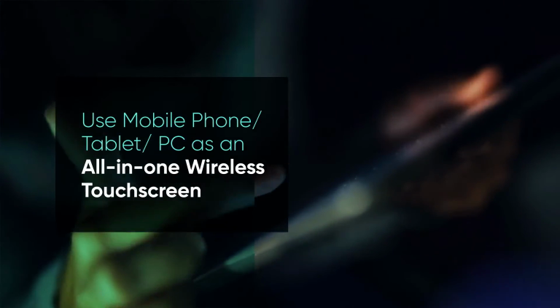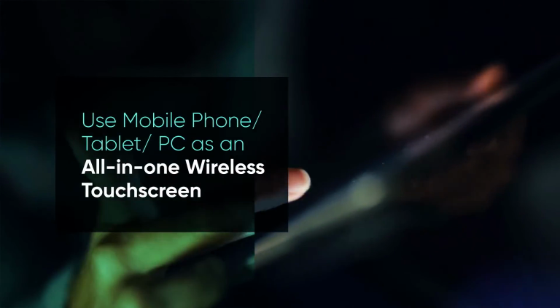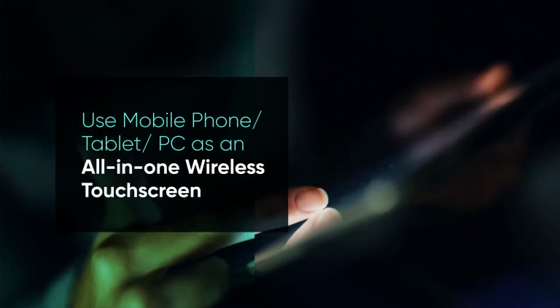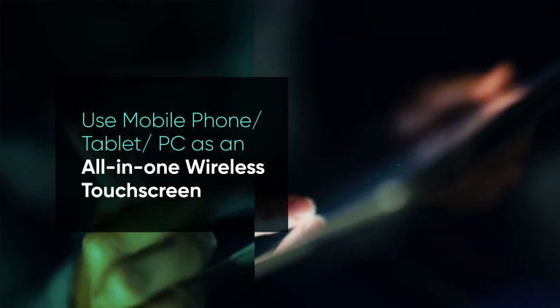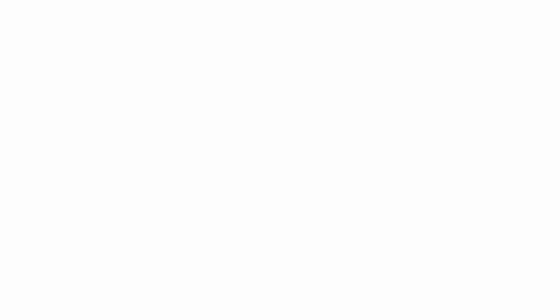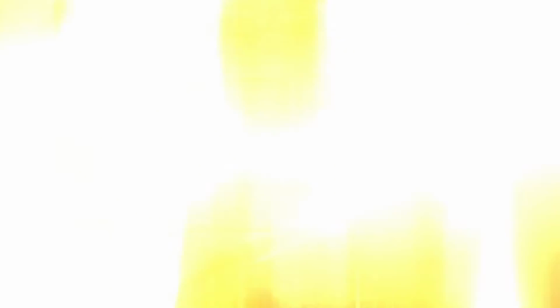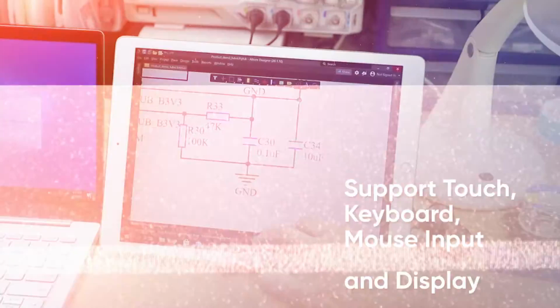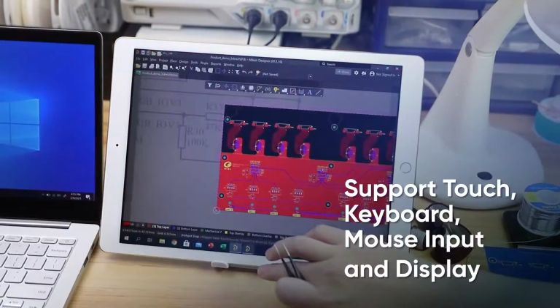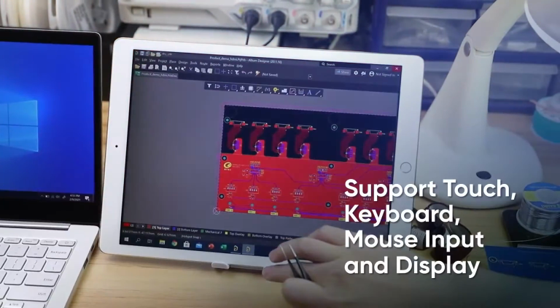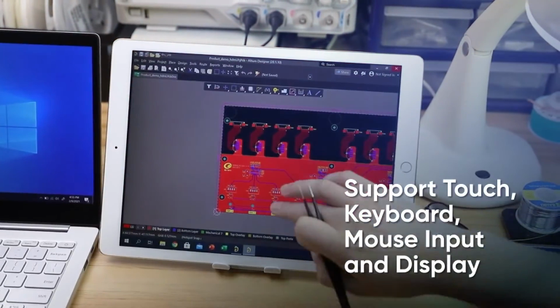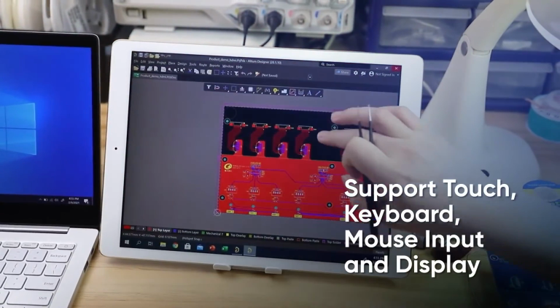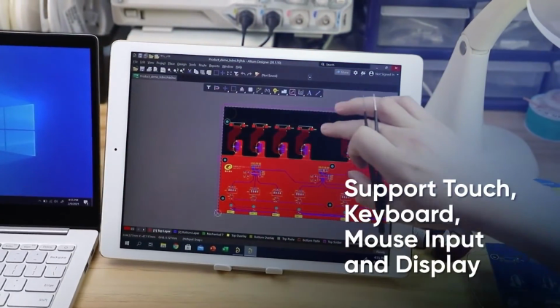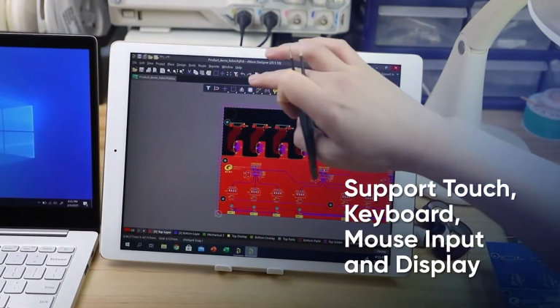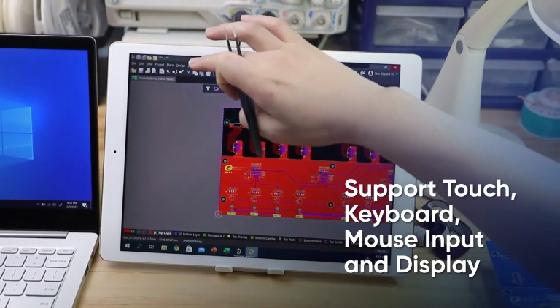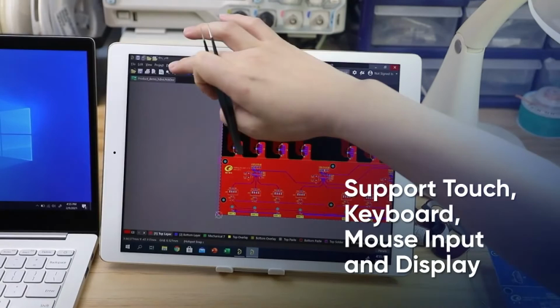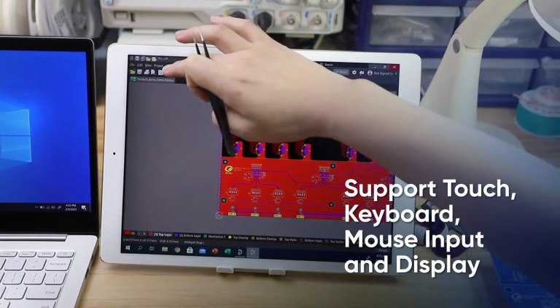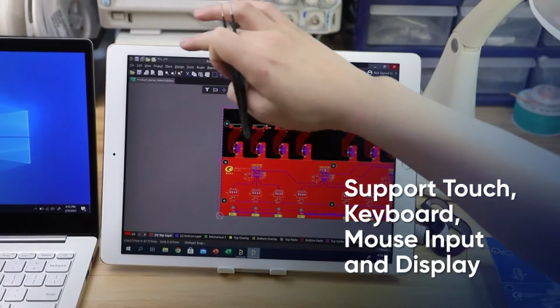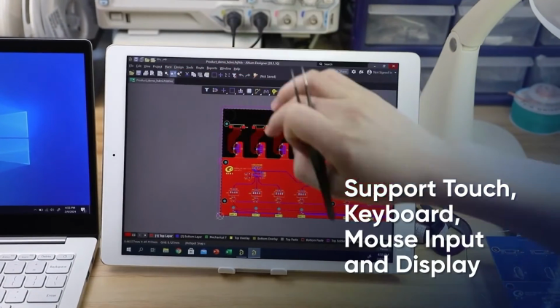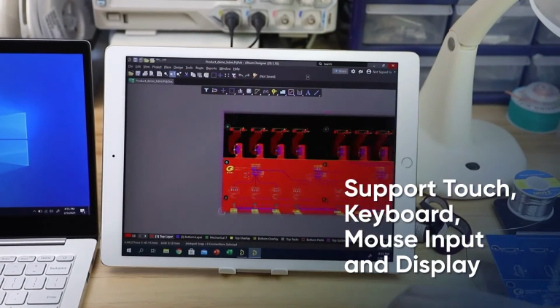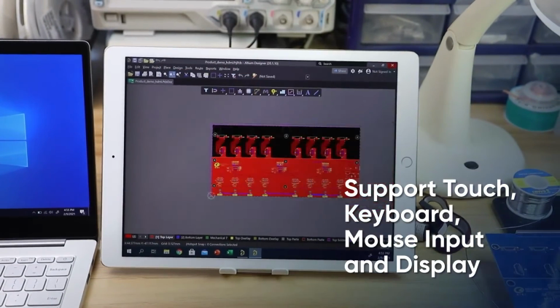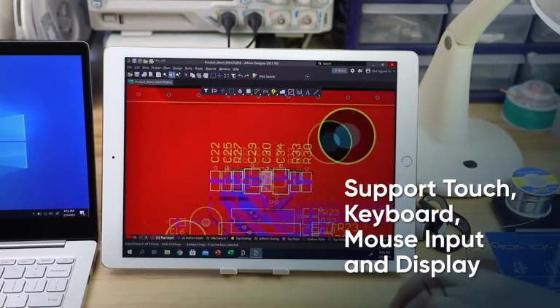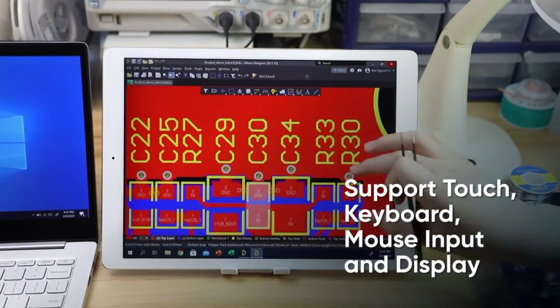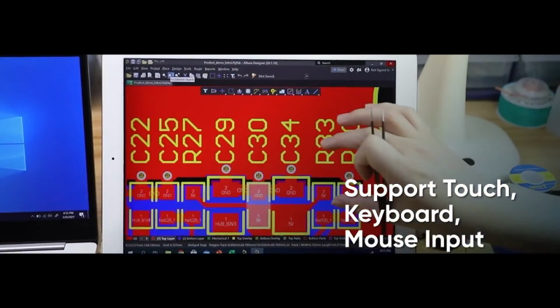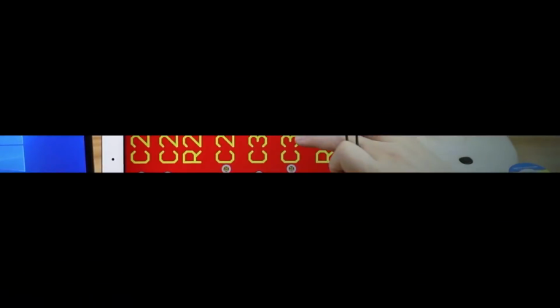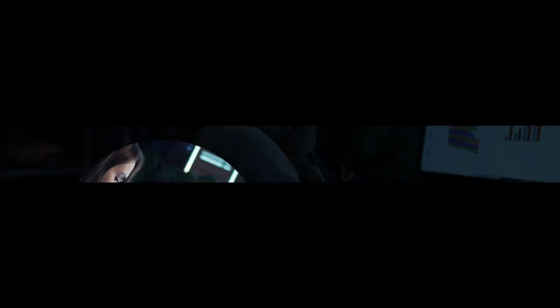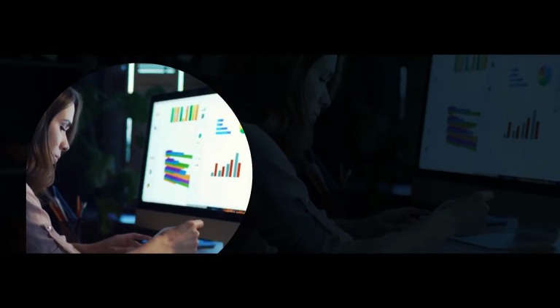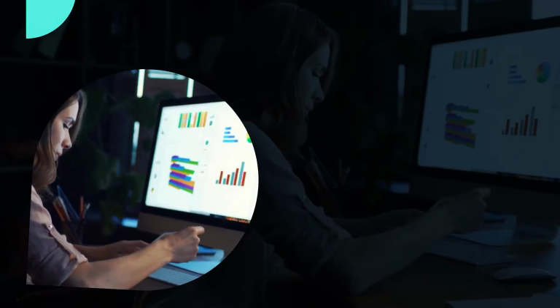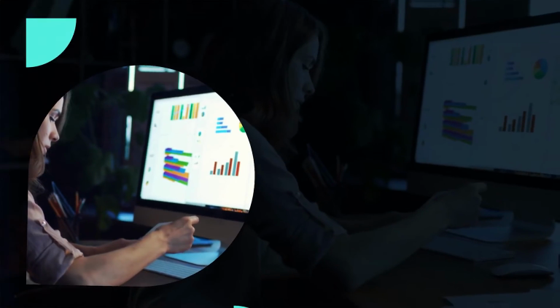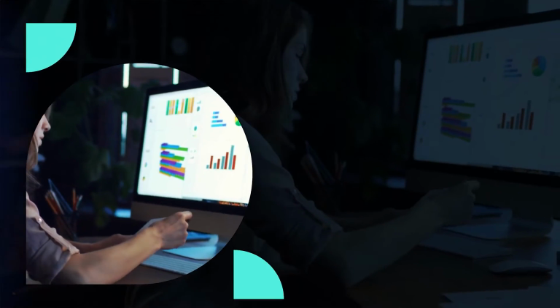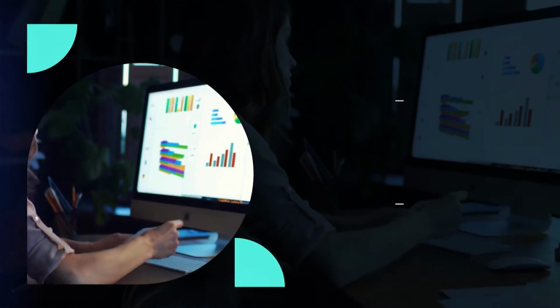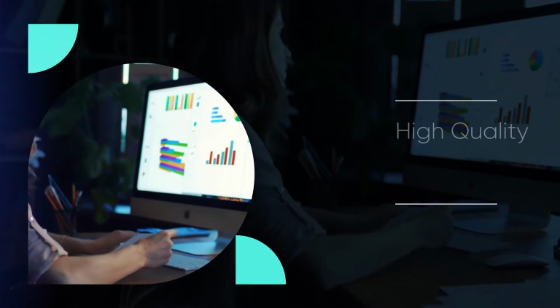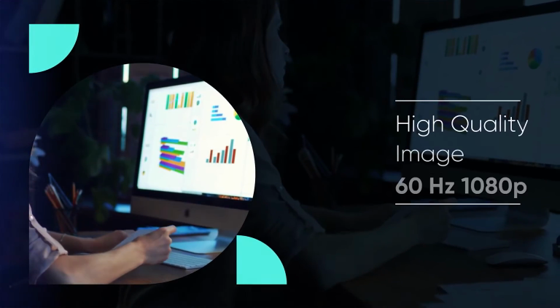Transform your mobile phone, tablet or PC into an all-in-one wireless touchscreen with keyboard, mouse input, and display support.